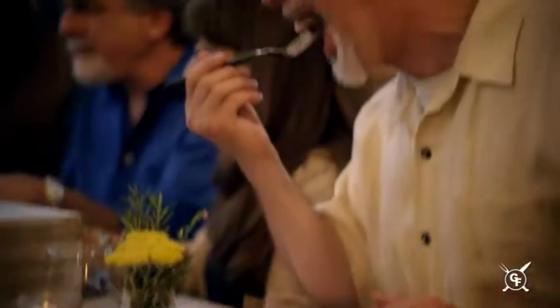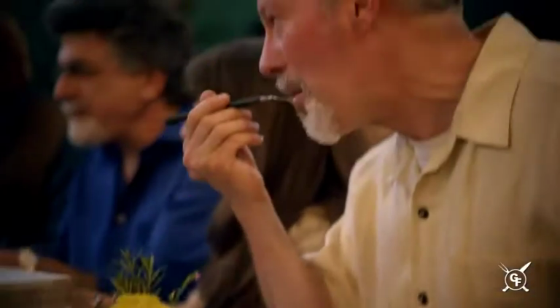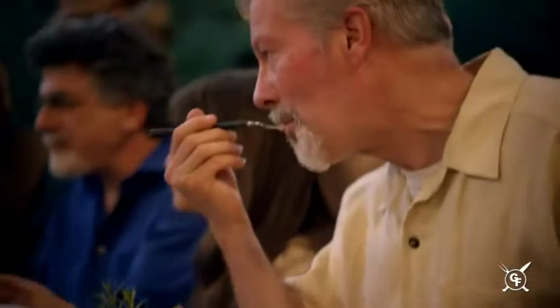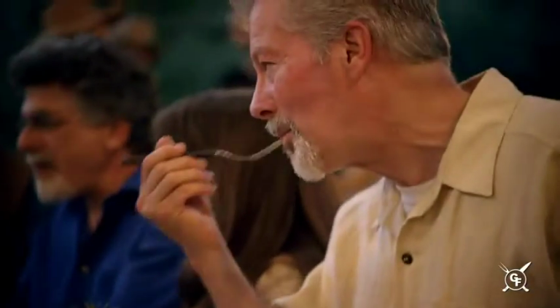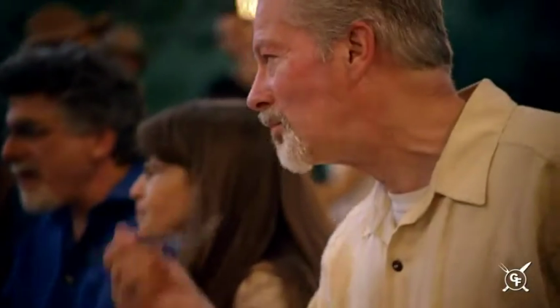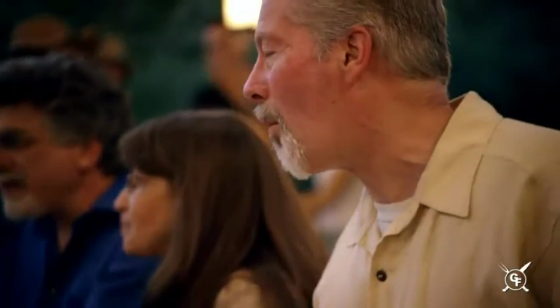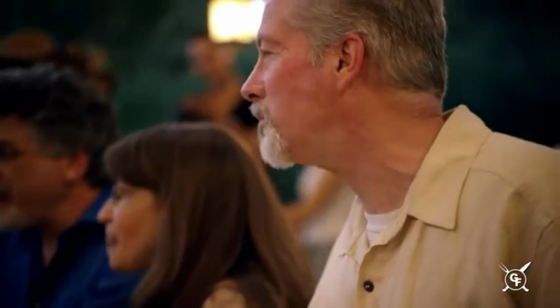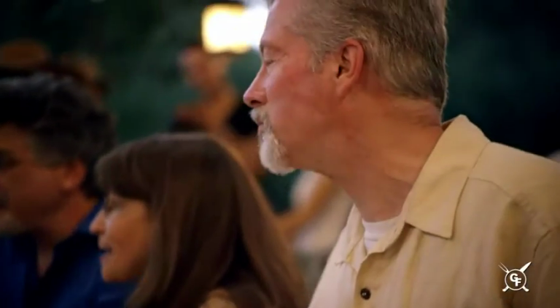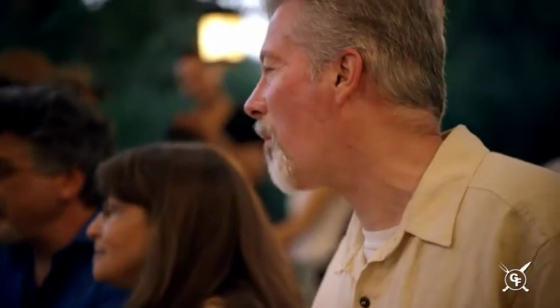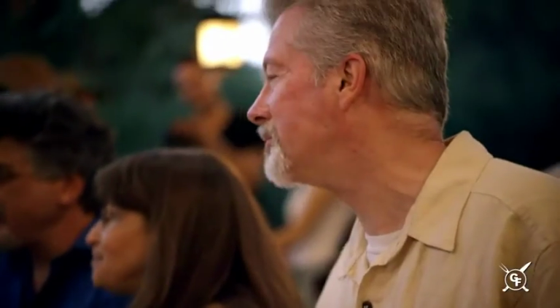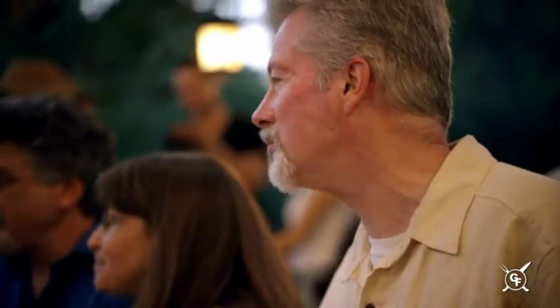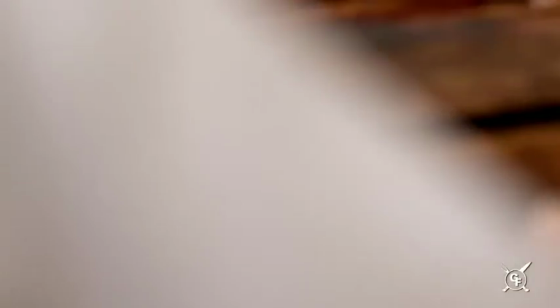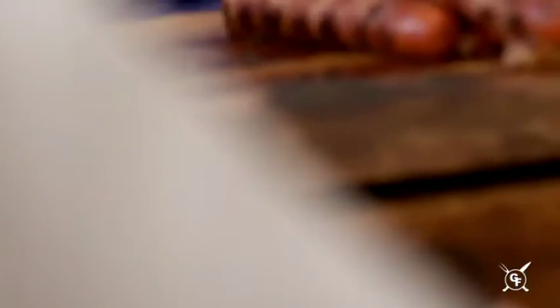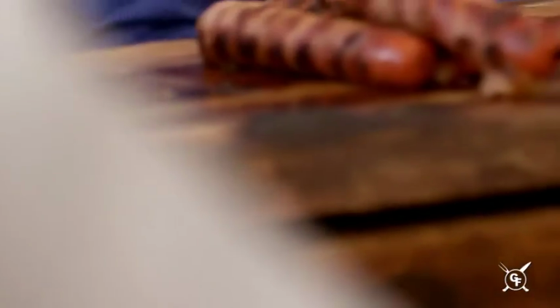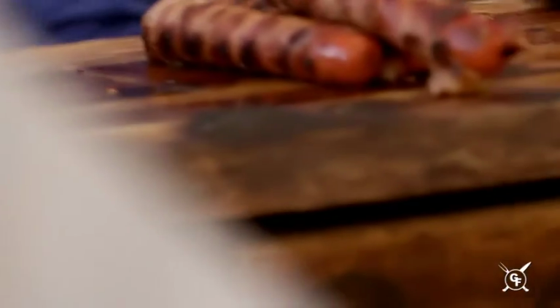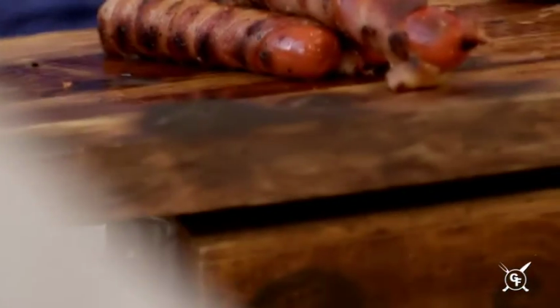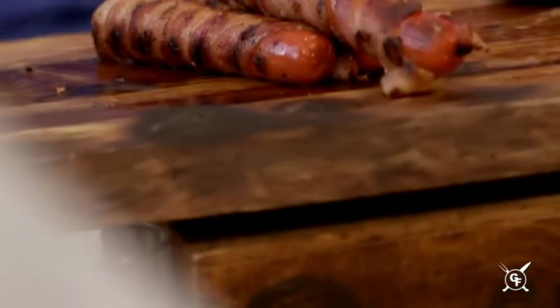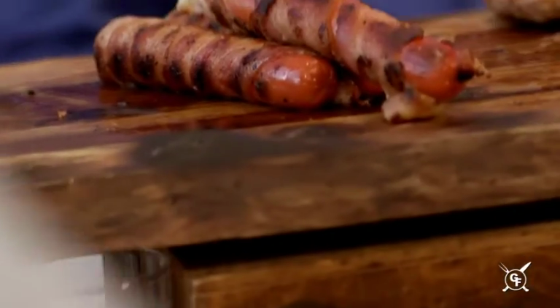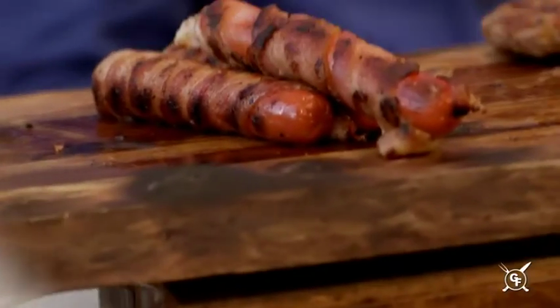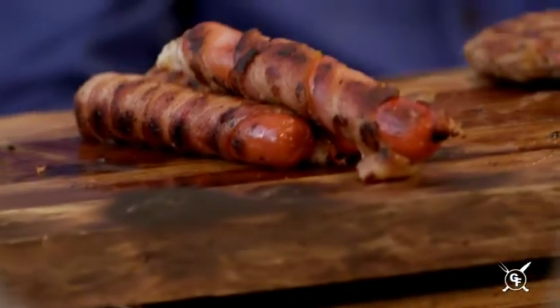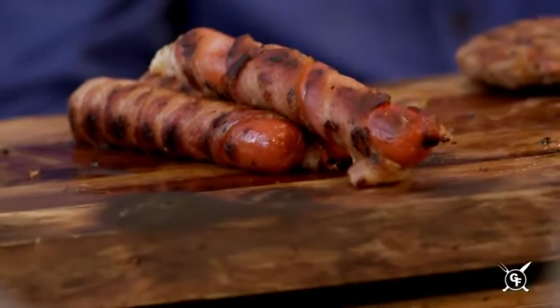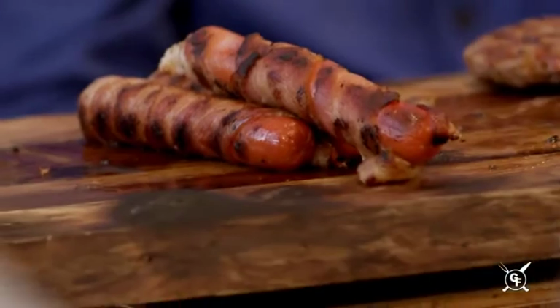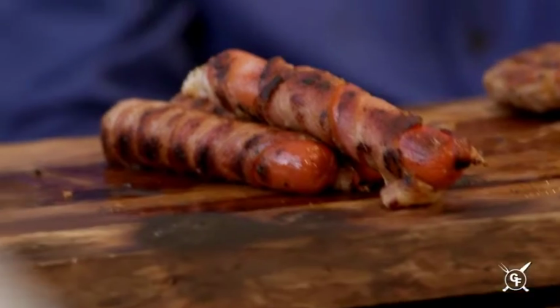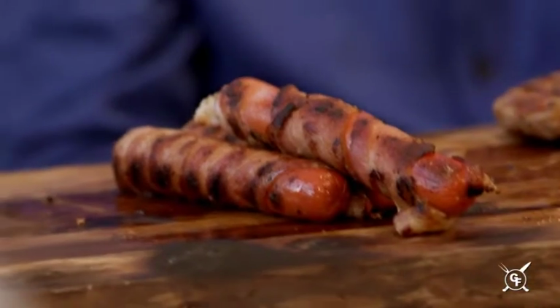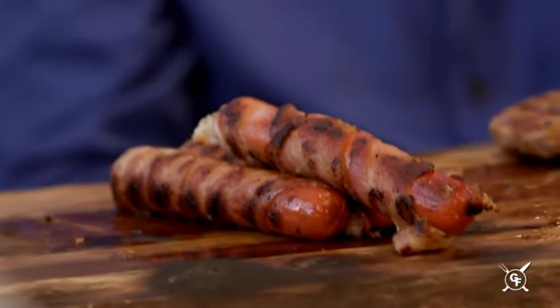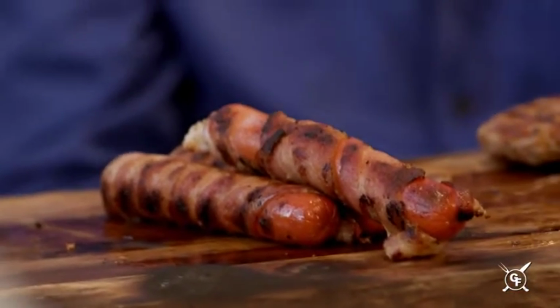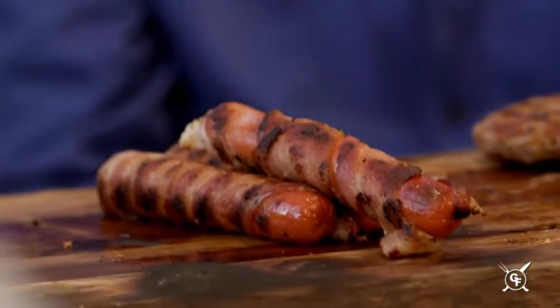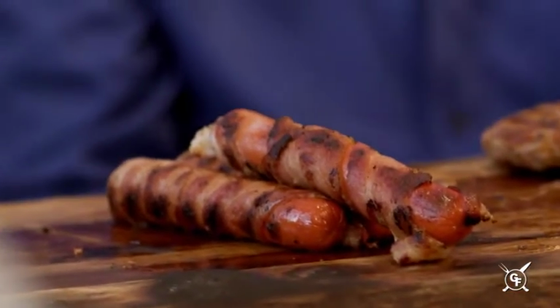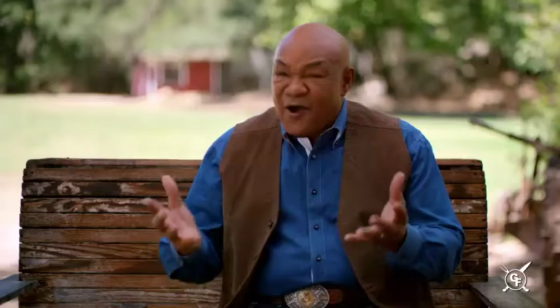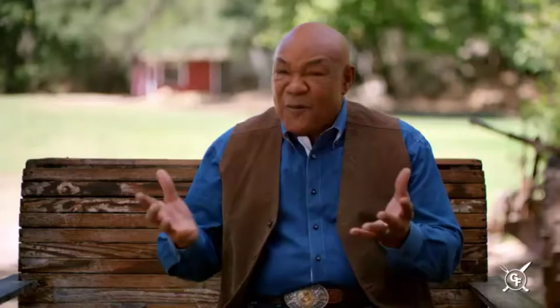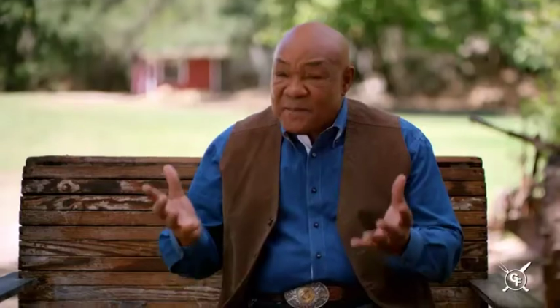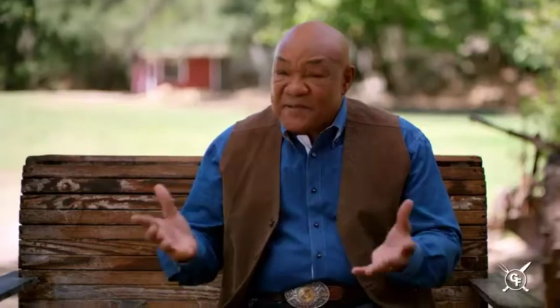USDA choice Black Angus all beef hot dogs. All beef.